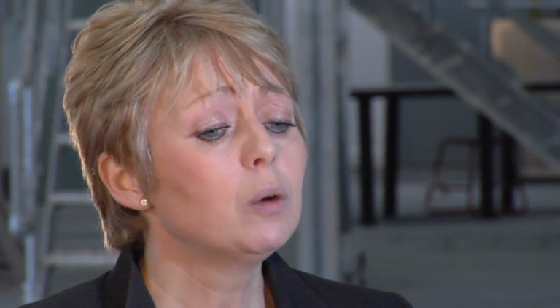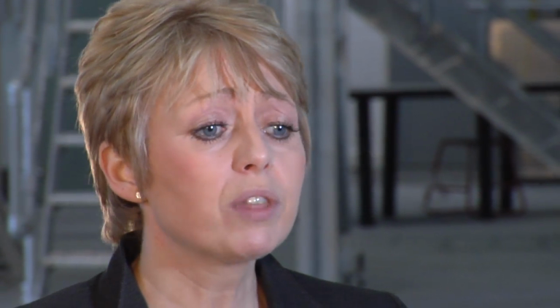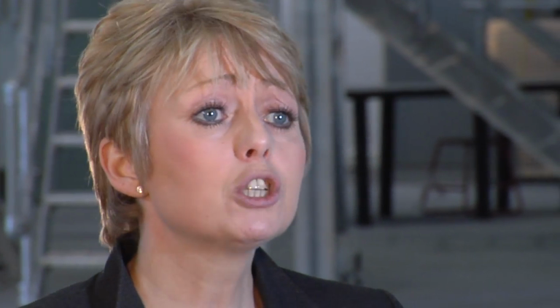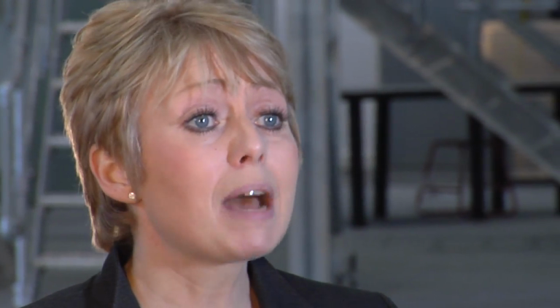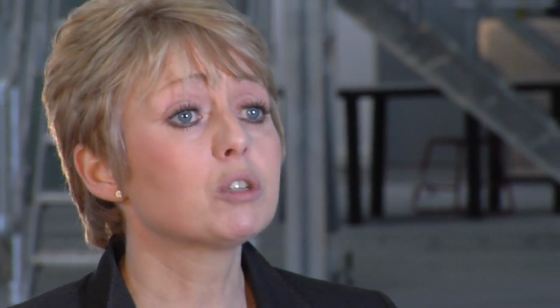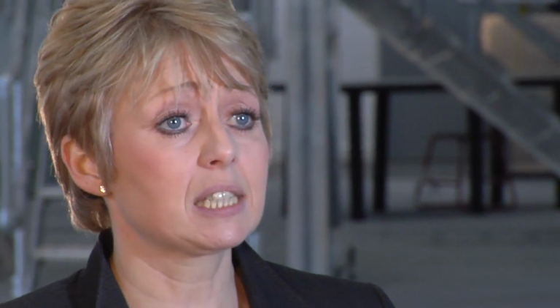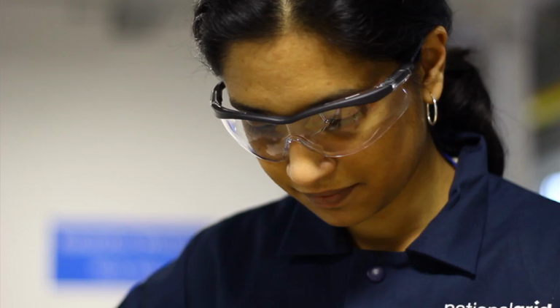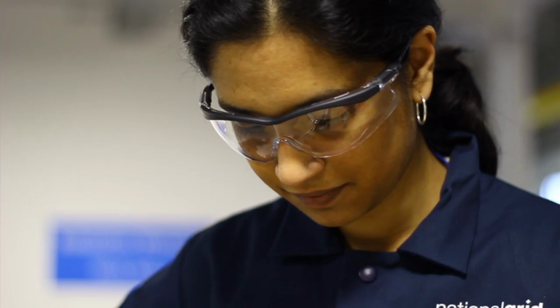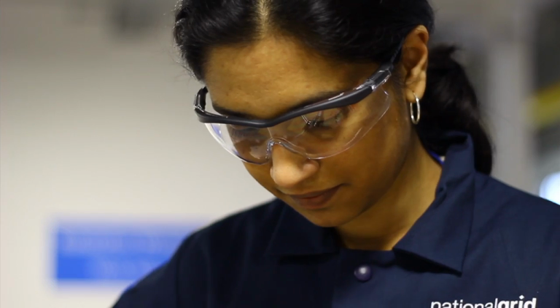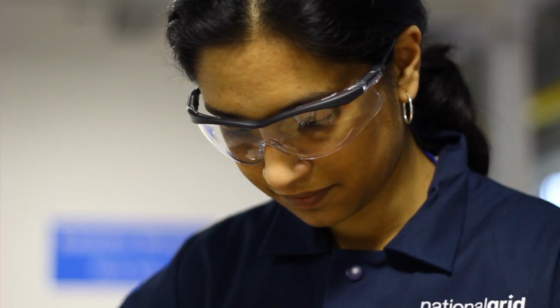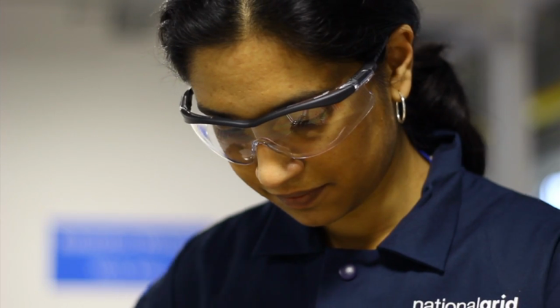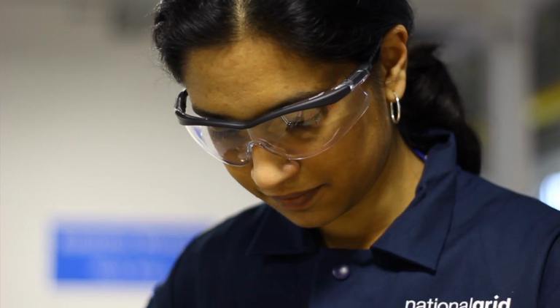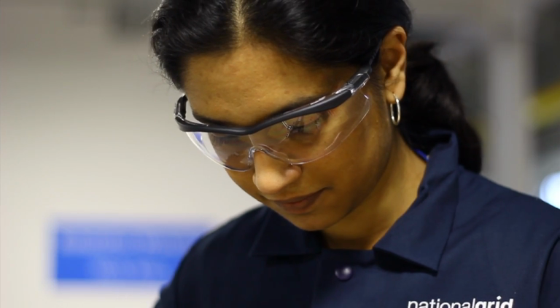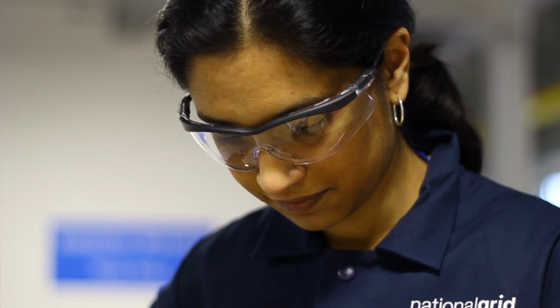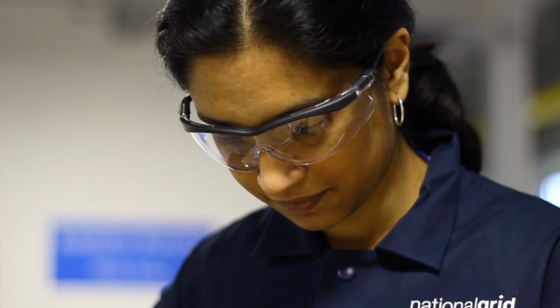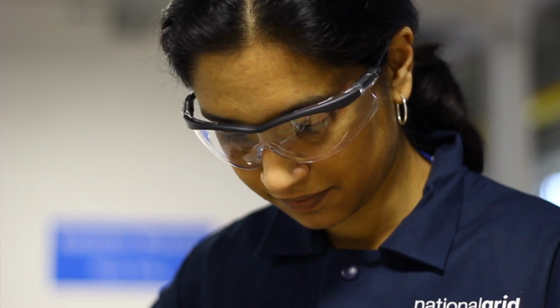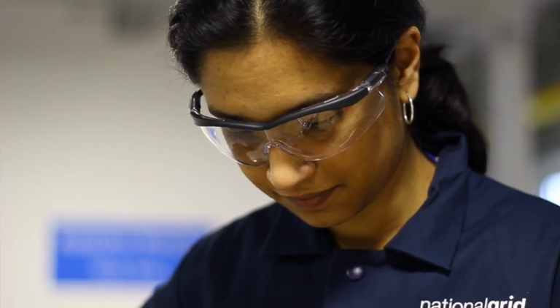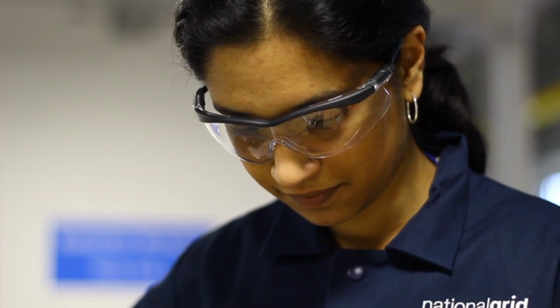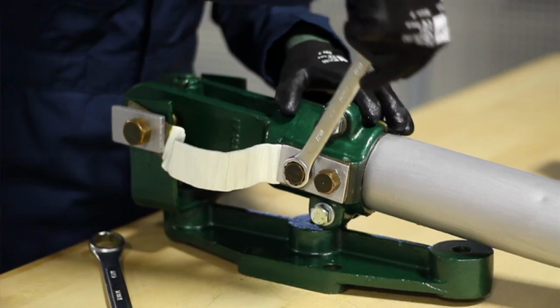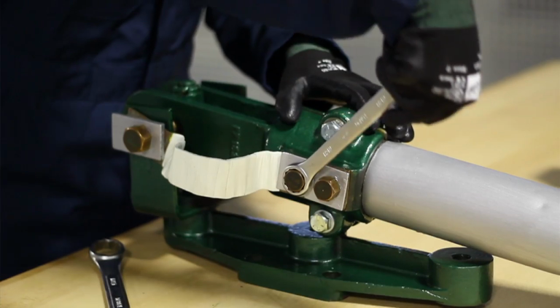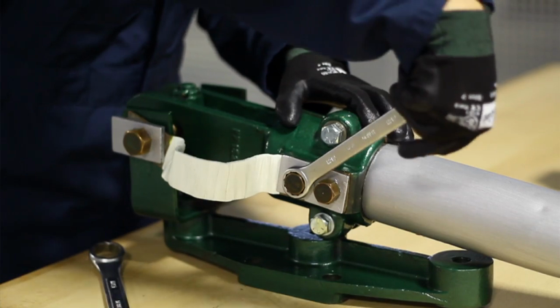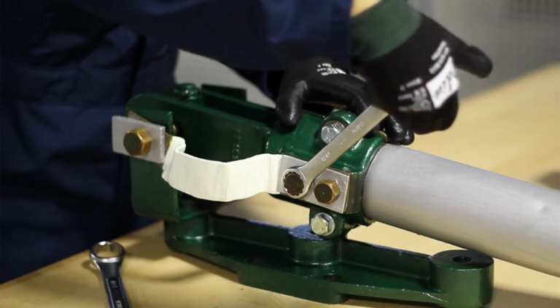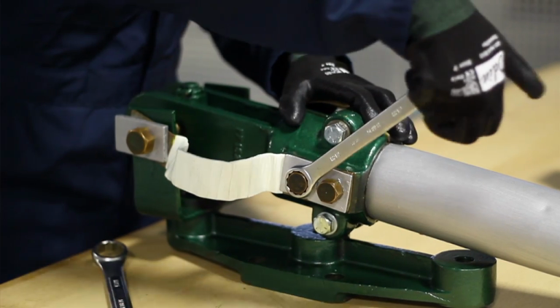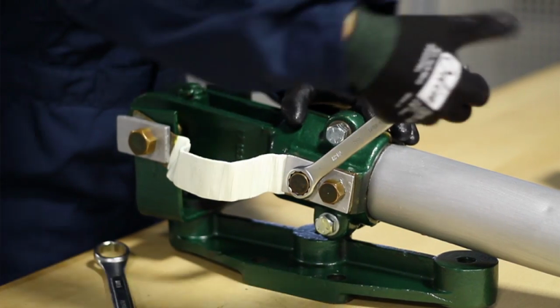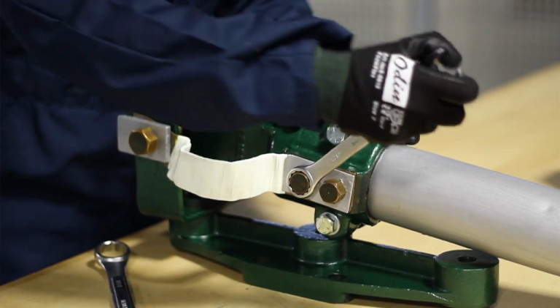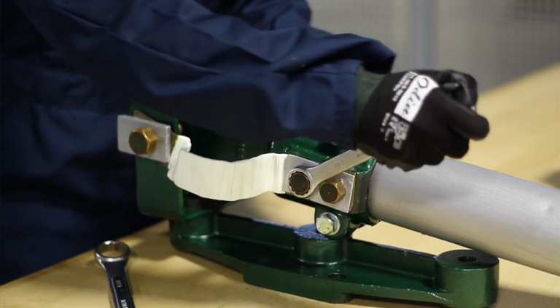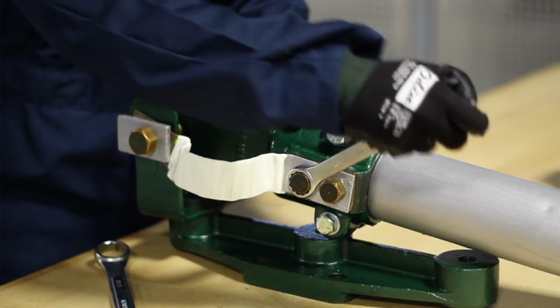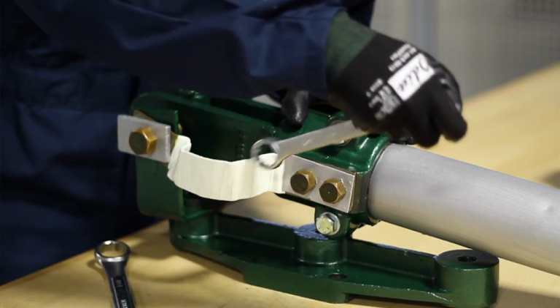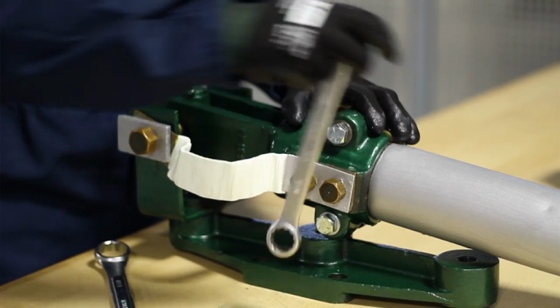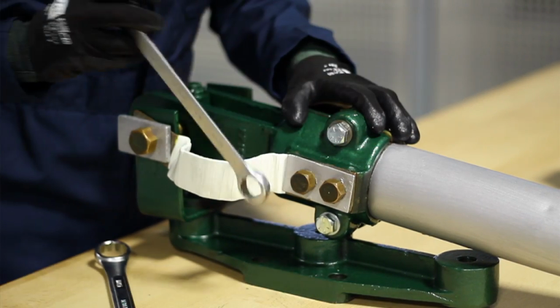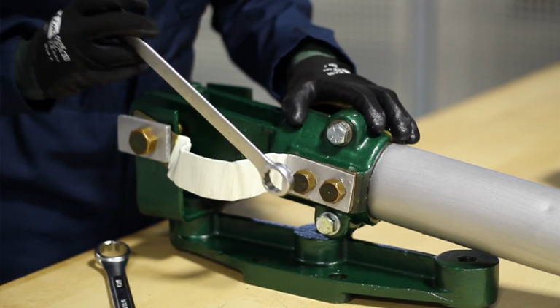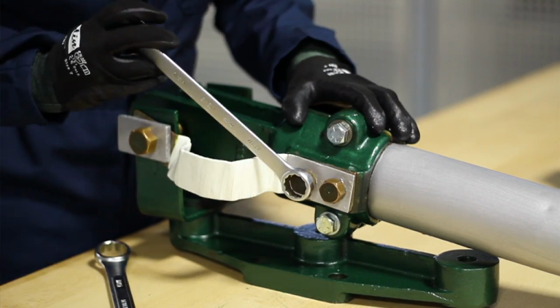We'll then do a manual dexterity test with you in a workshop environment, where we get you to take a component apart and then put it back together again.